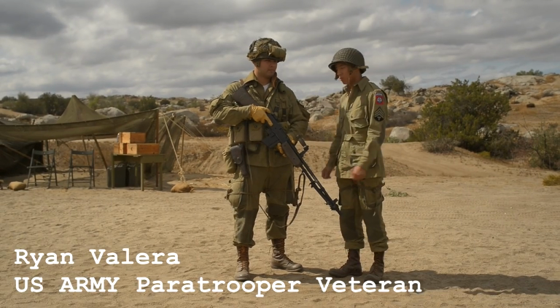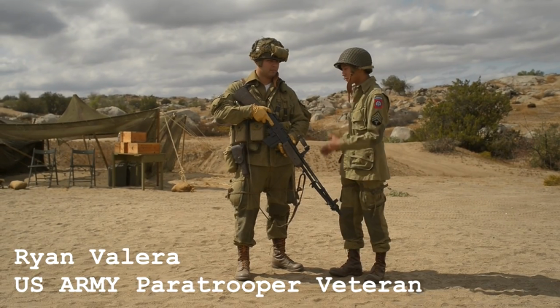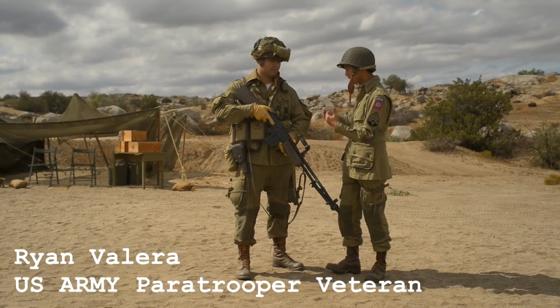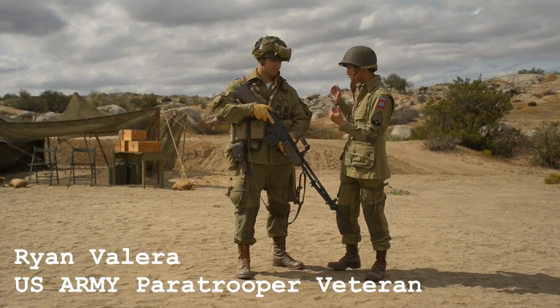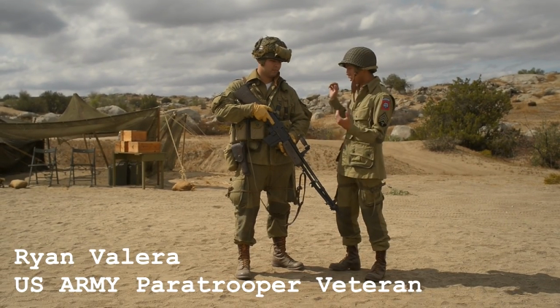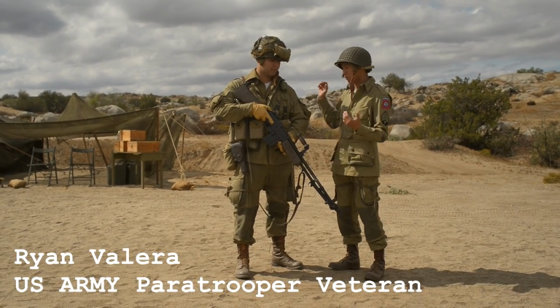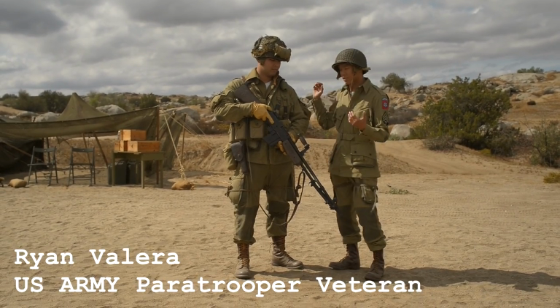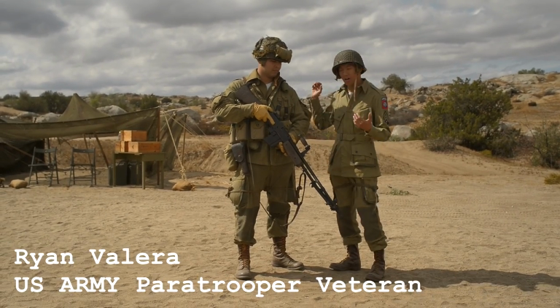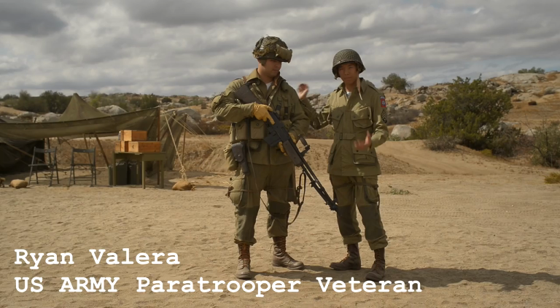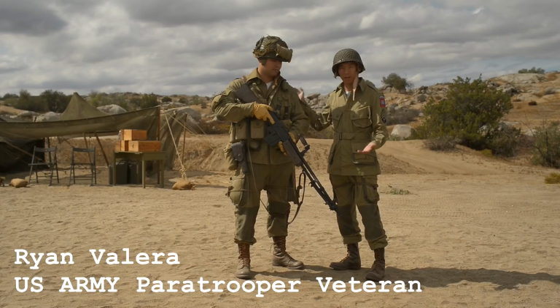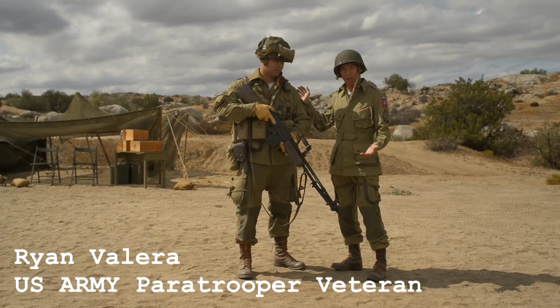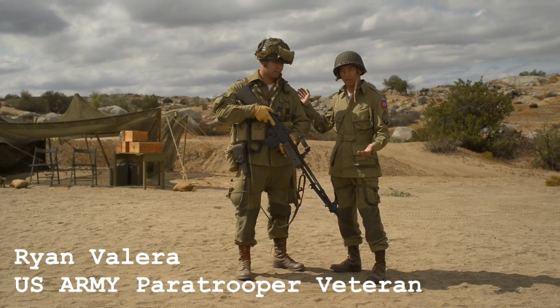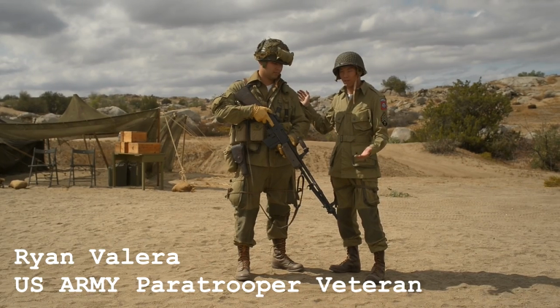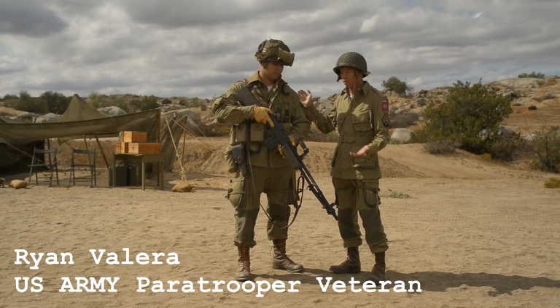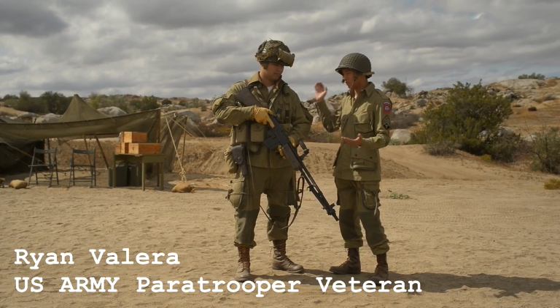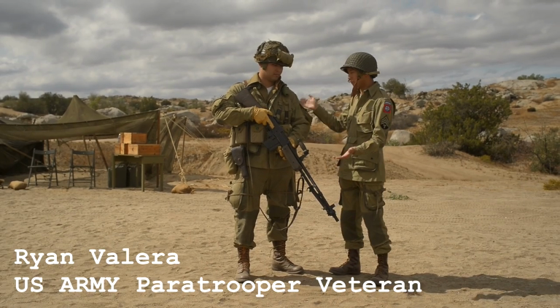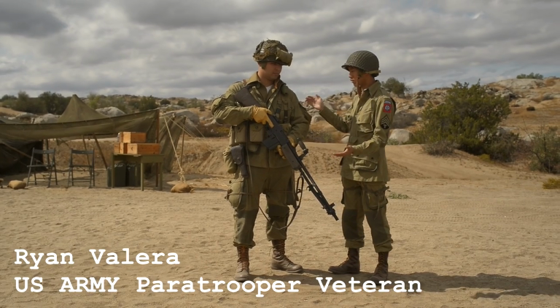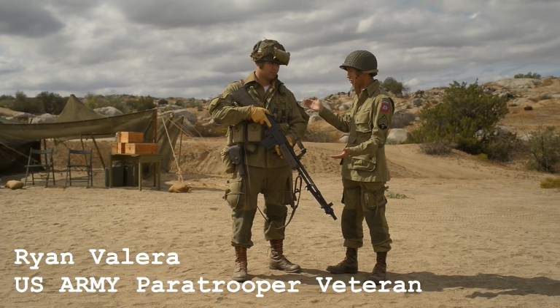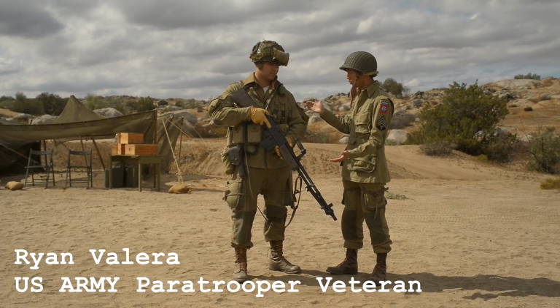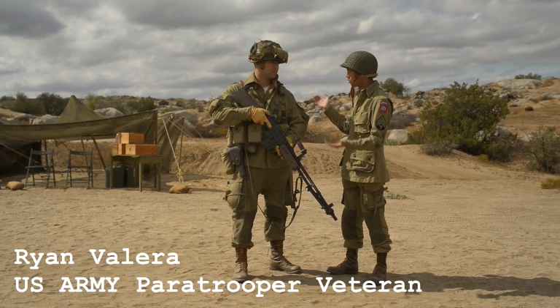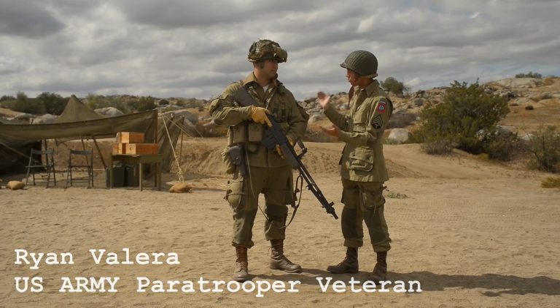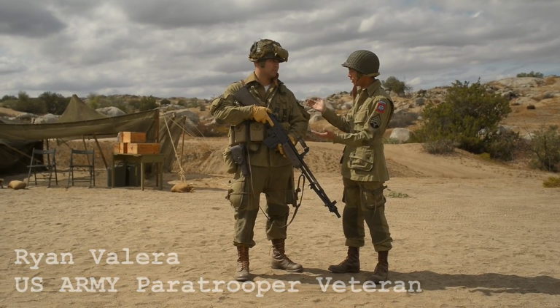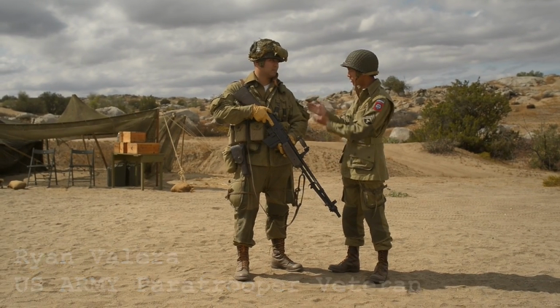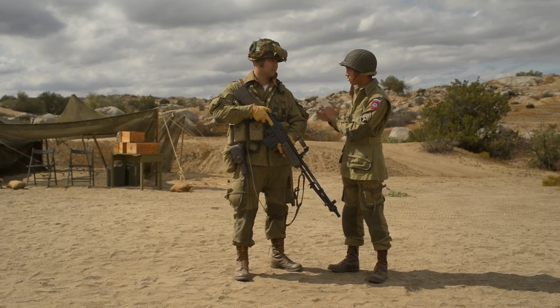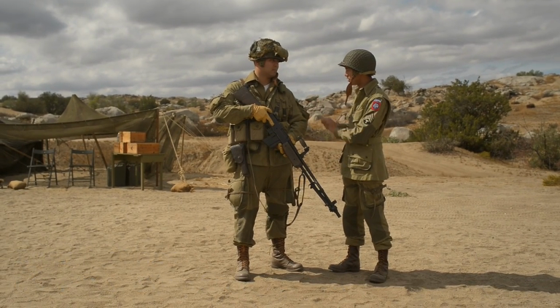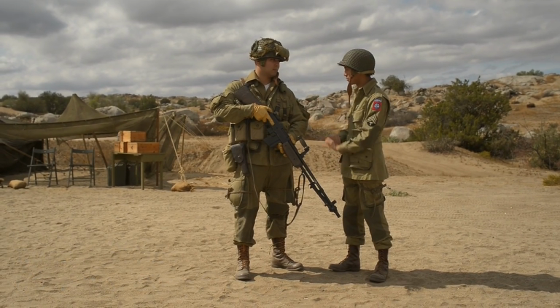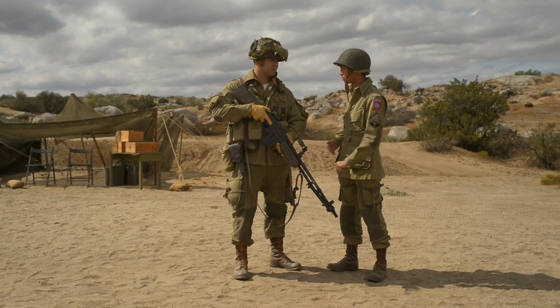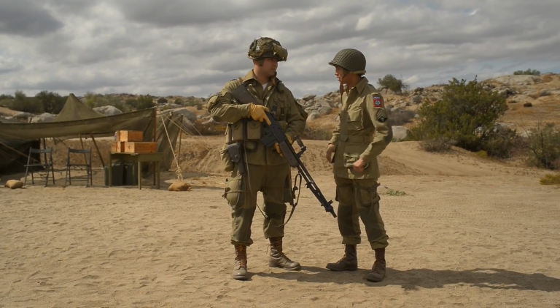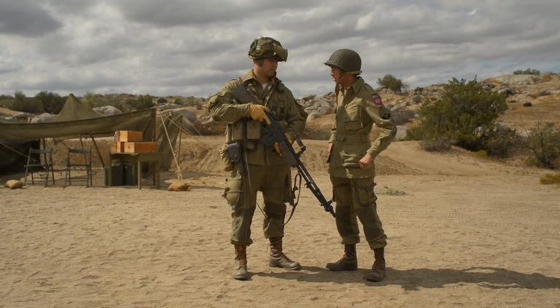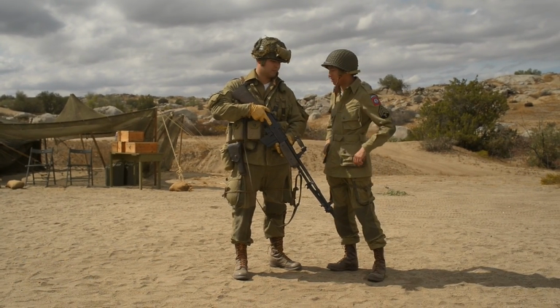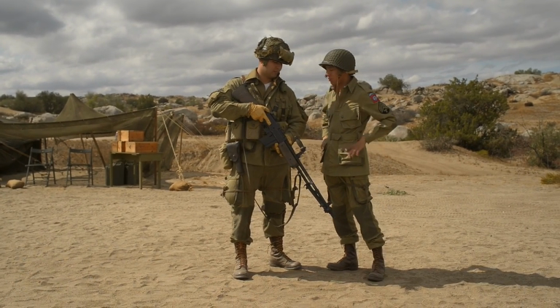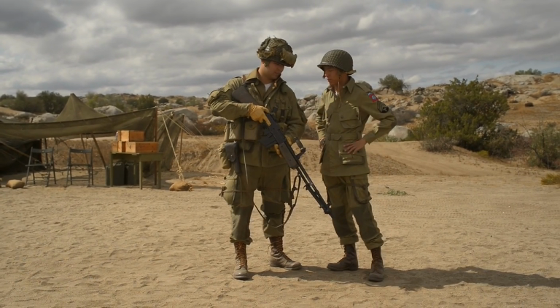We're going to be going over the Automatic Rifleman, 101st Airborne. Ryan, can you tell us about your kit and your weapon?